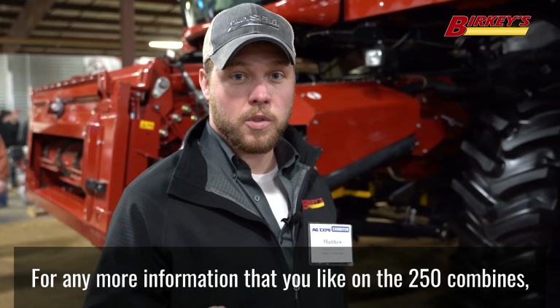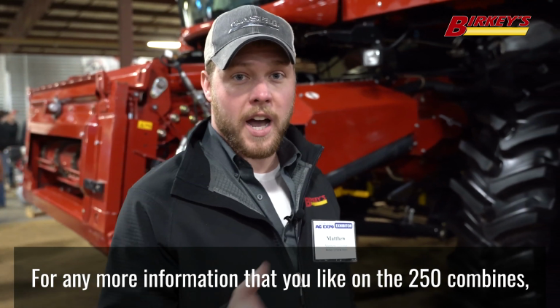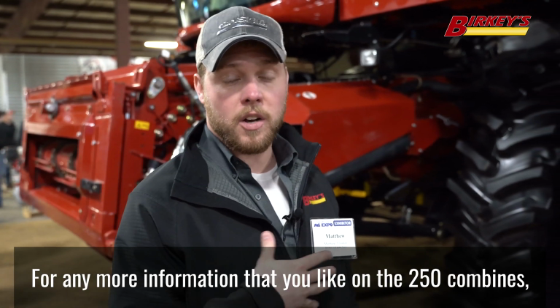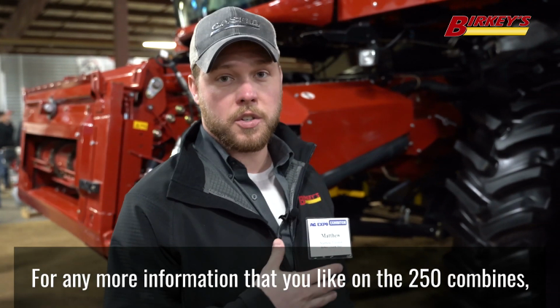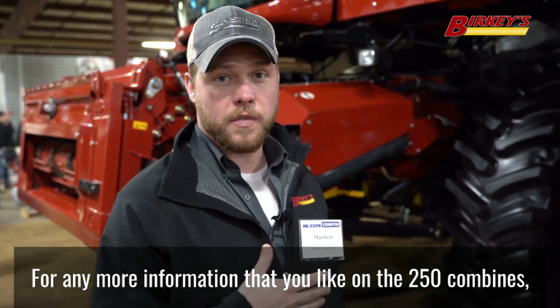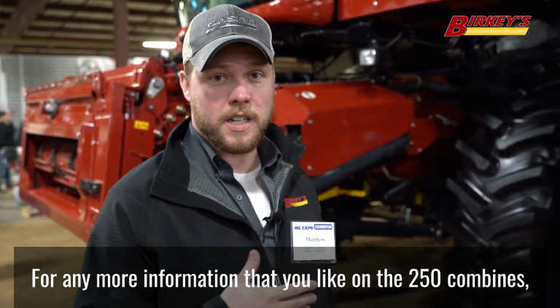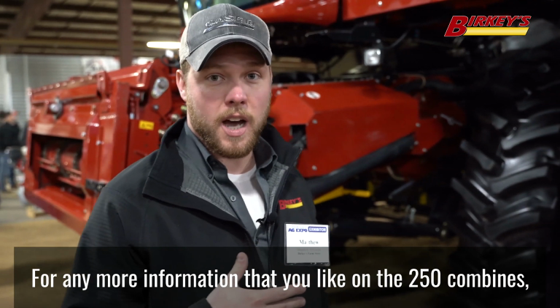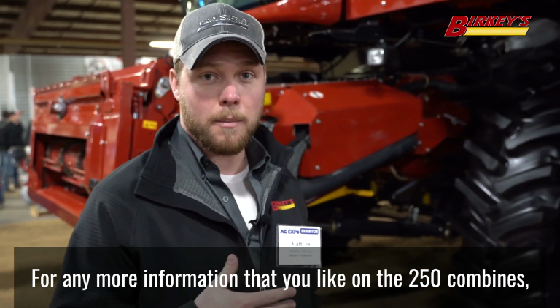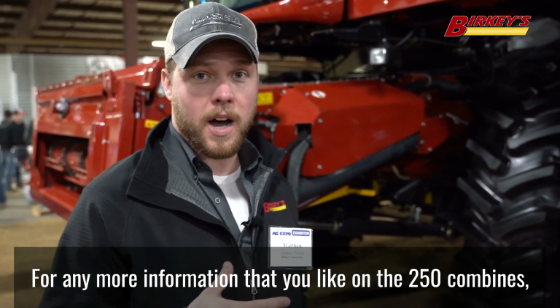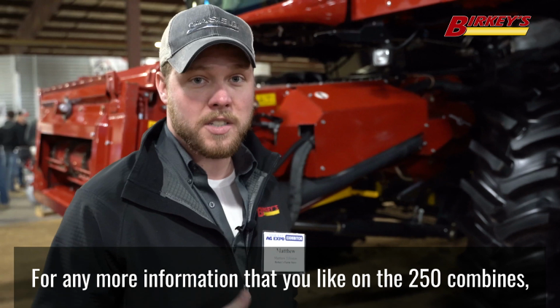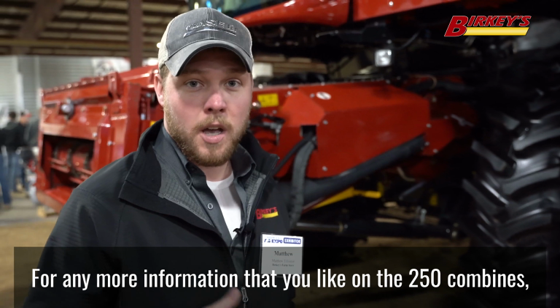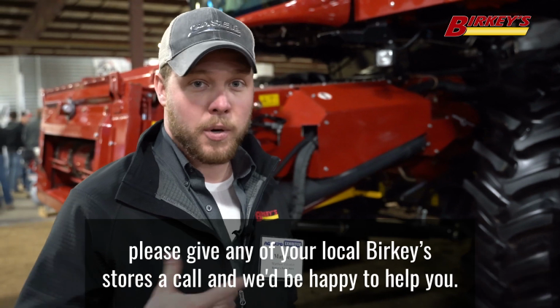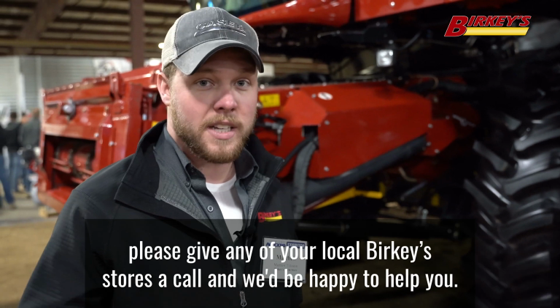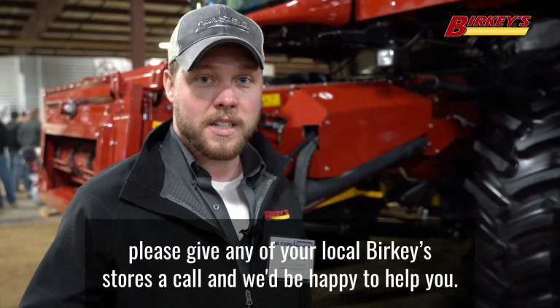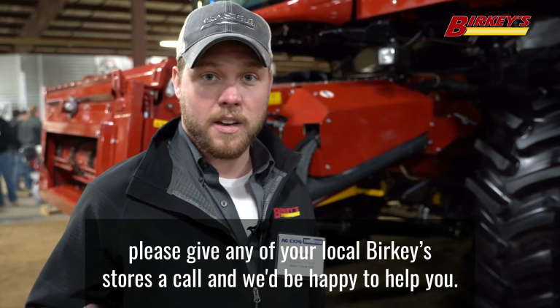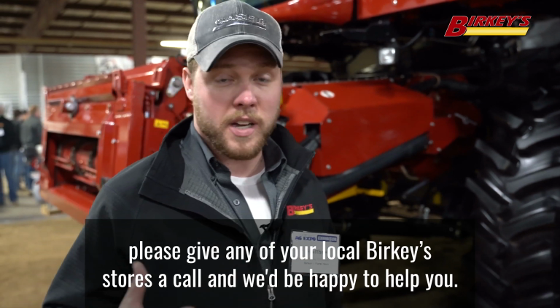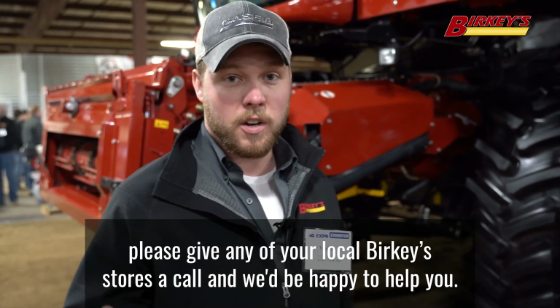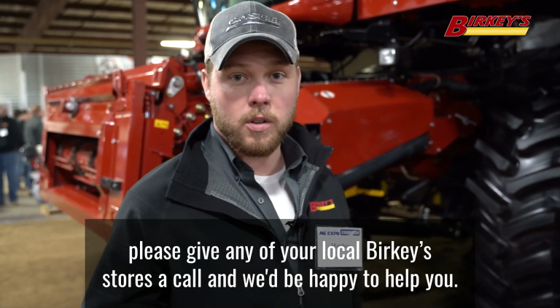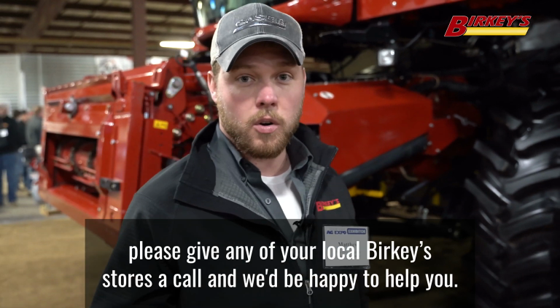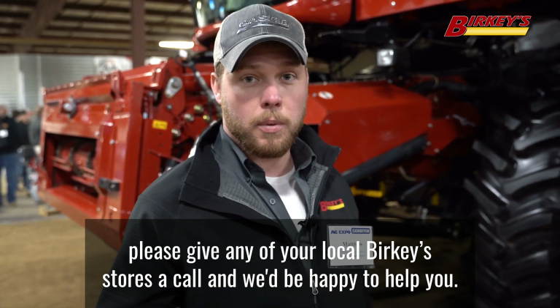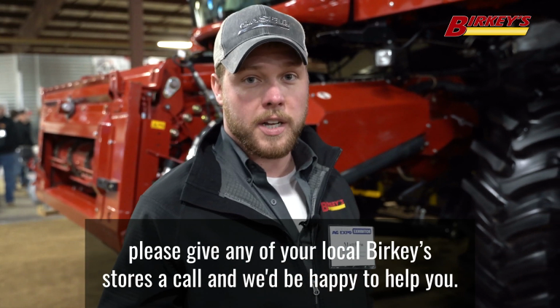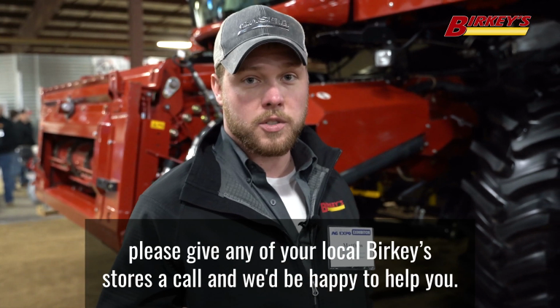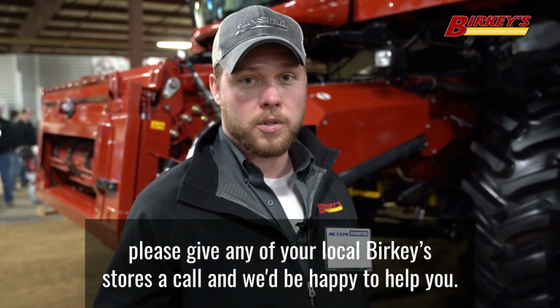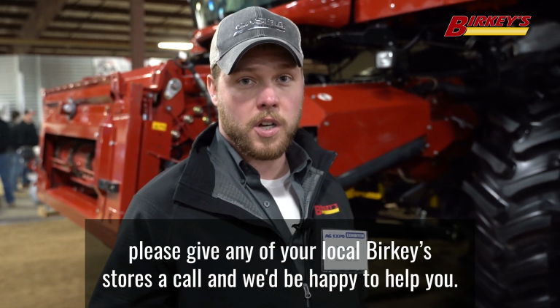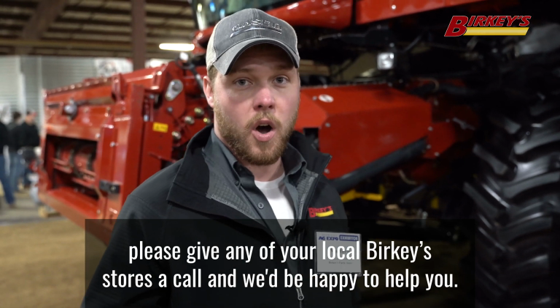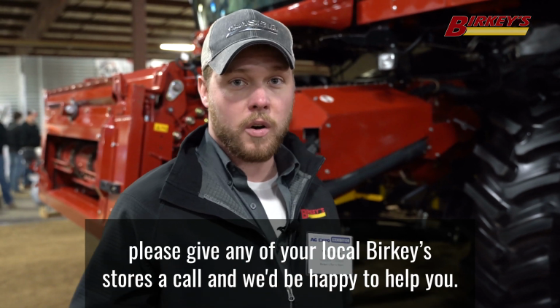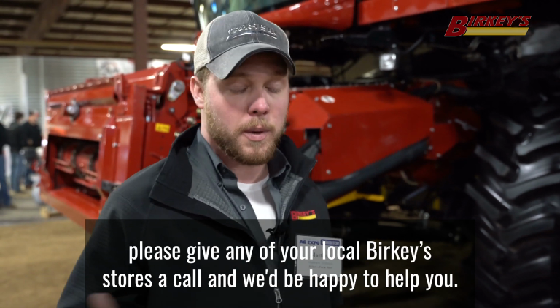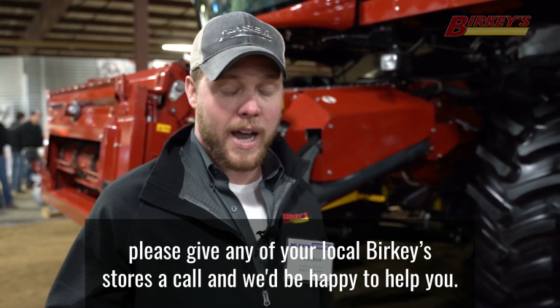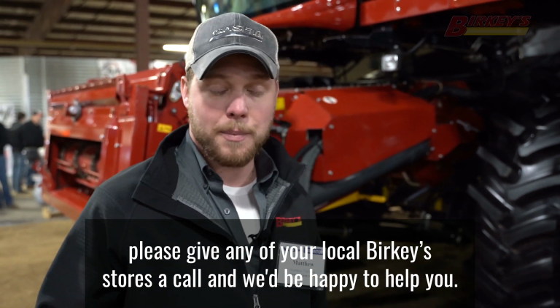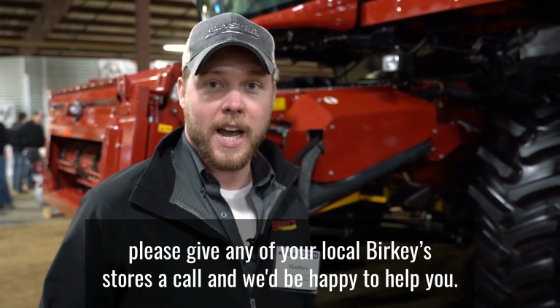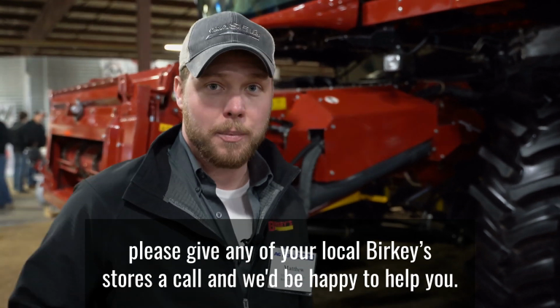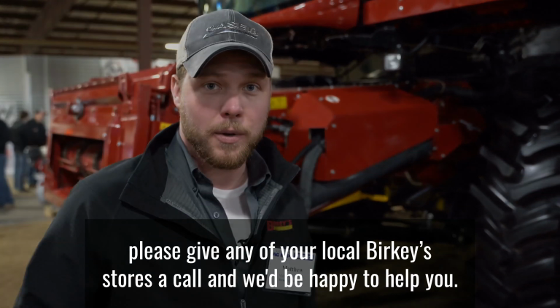For any more information you'd like on the 250 combines, please give any of your local Berkey stores a call and we'd be happy to help you.